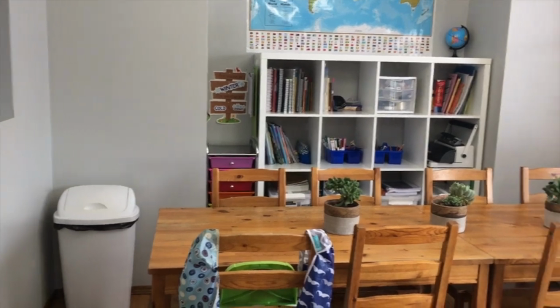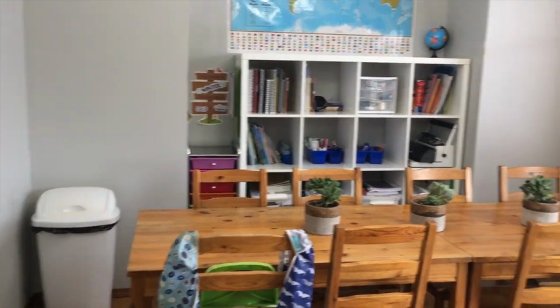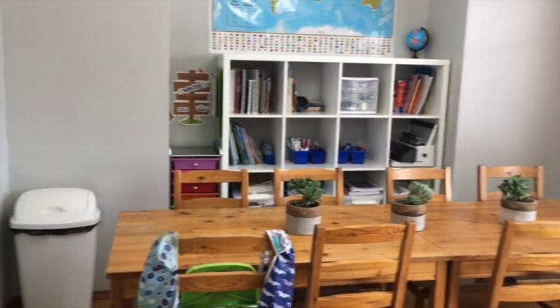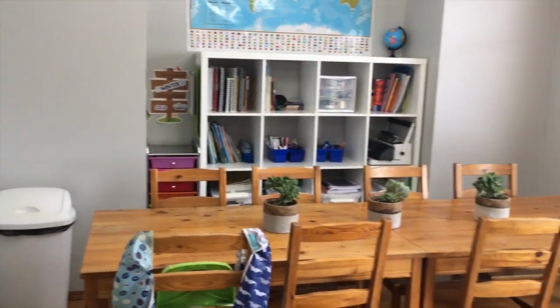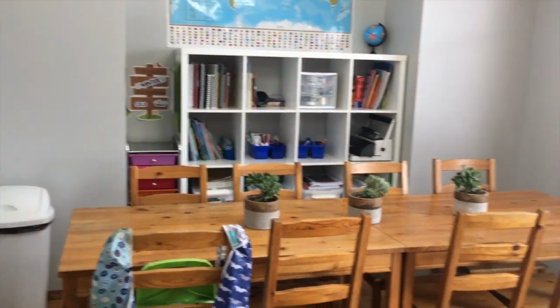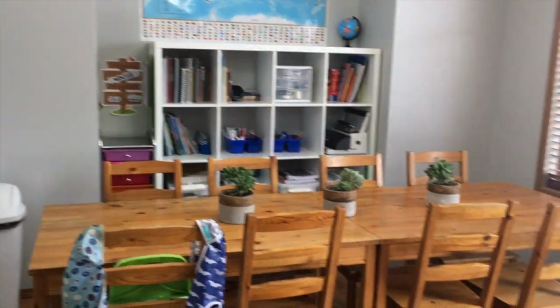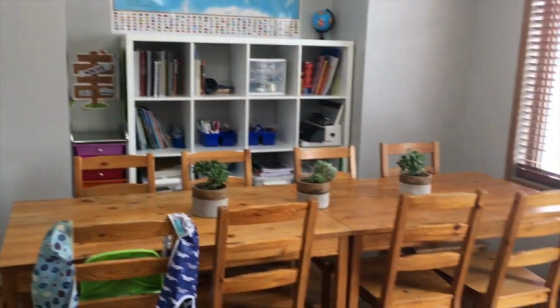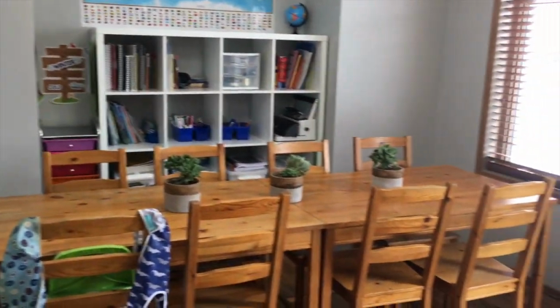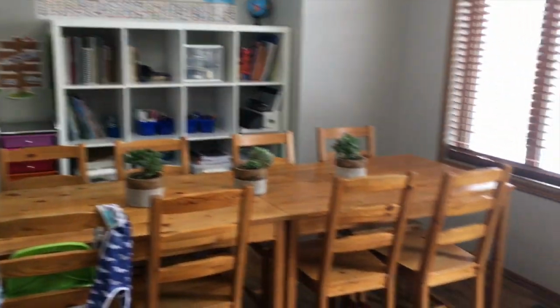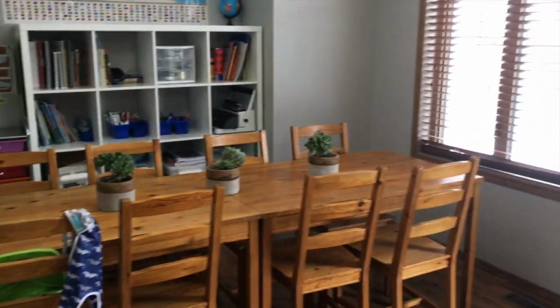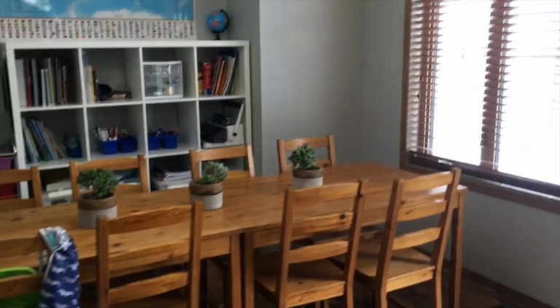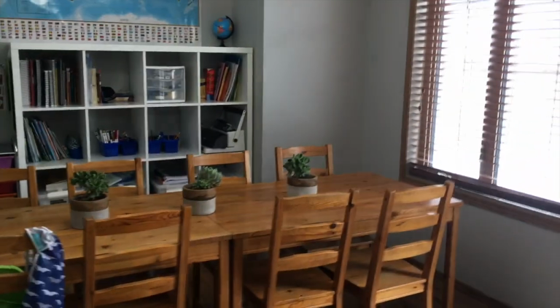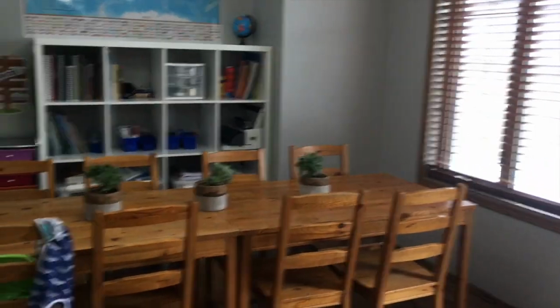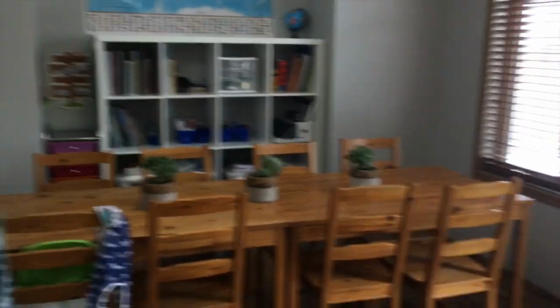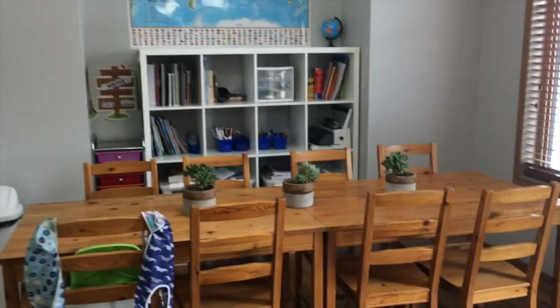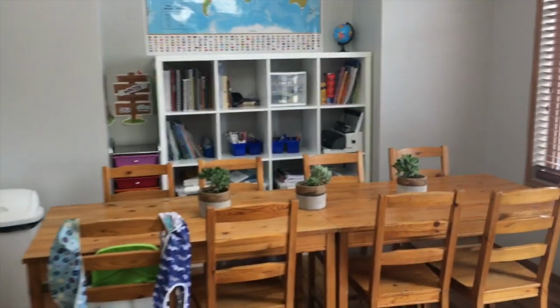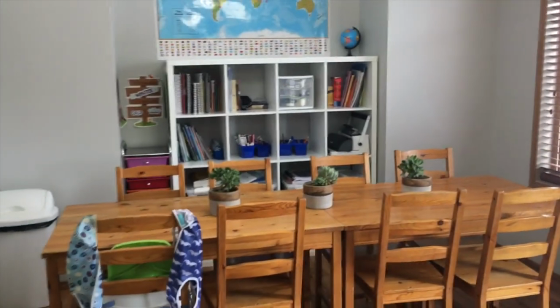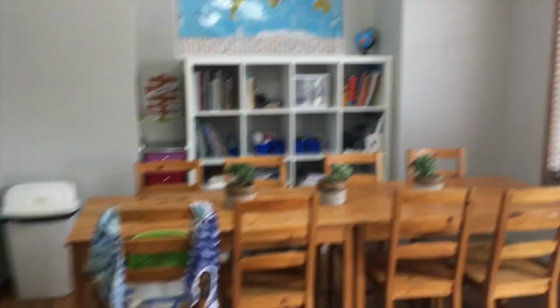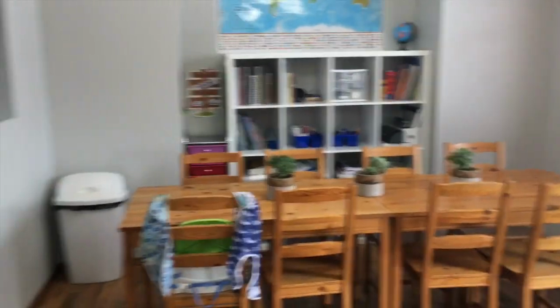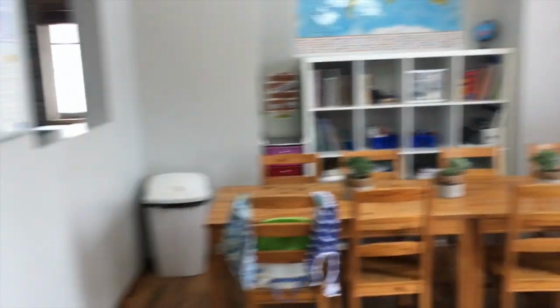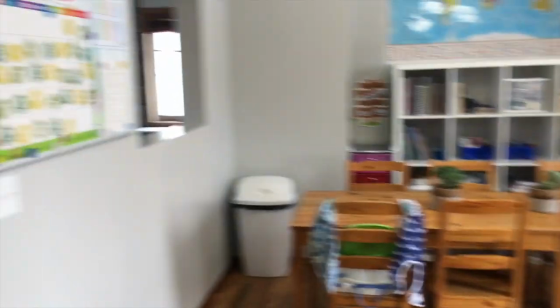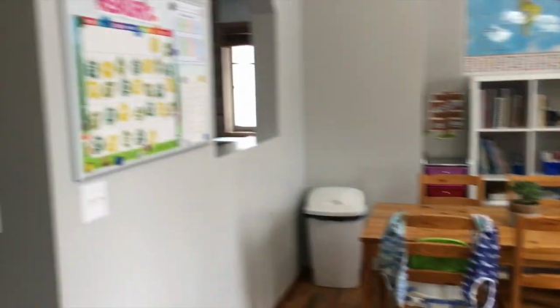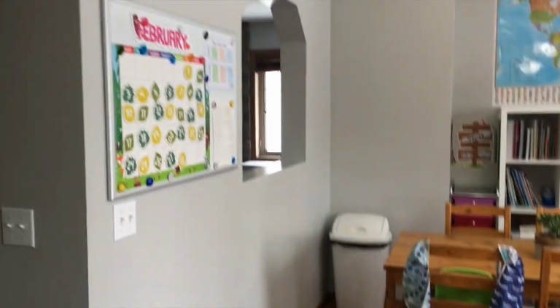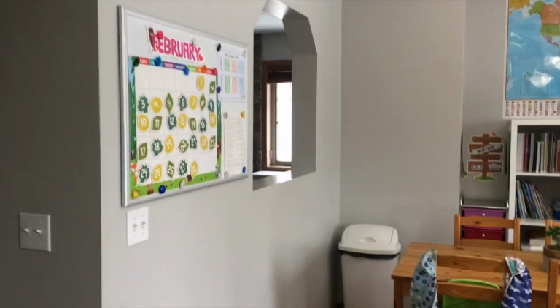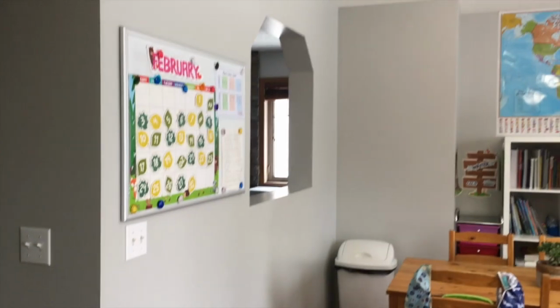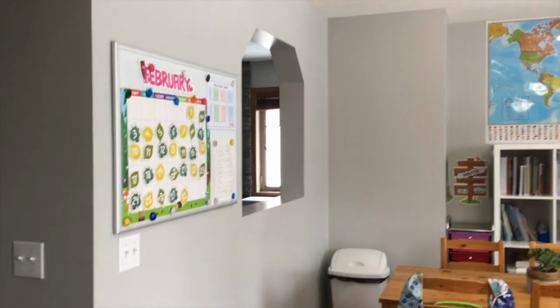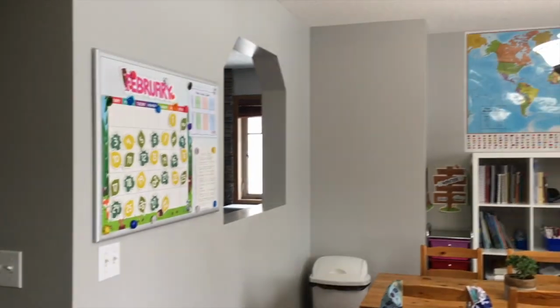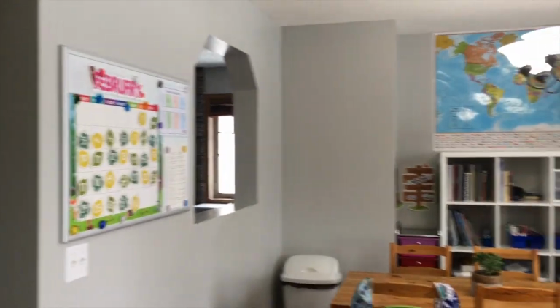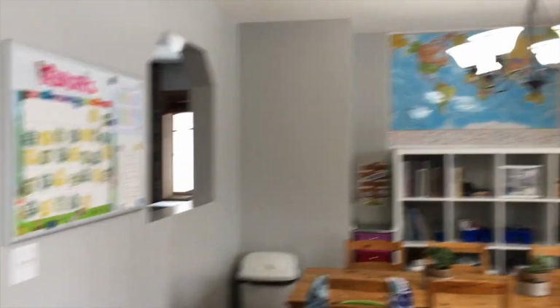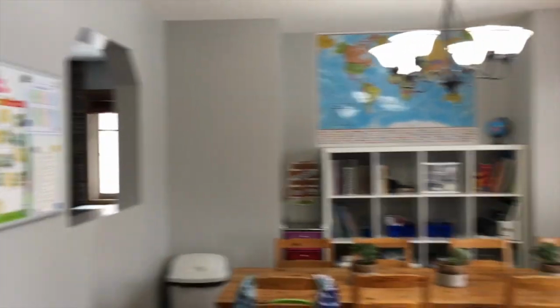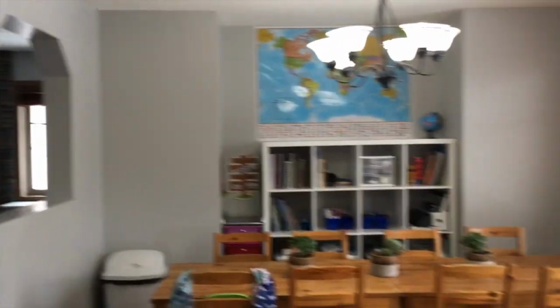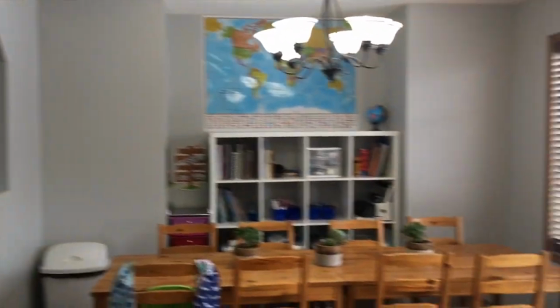So here's kind of a quick scan of the space. I will go through everything here.